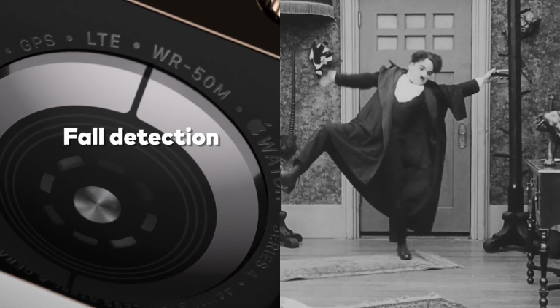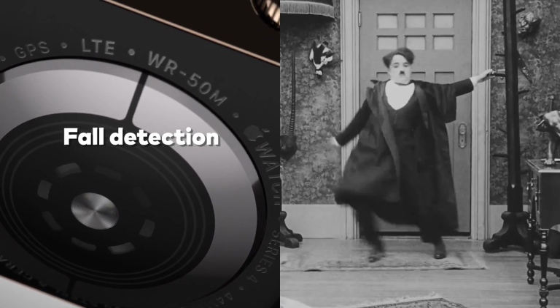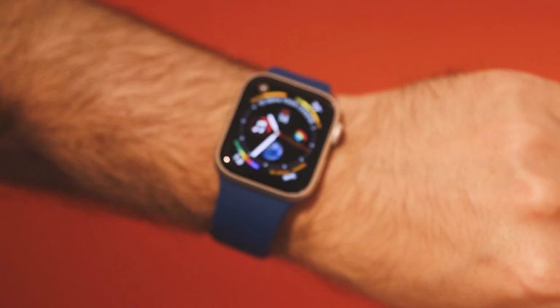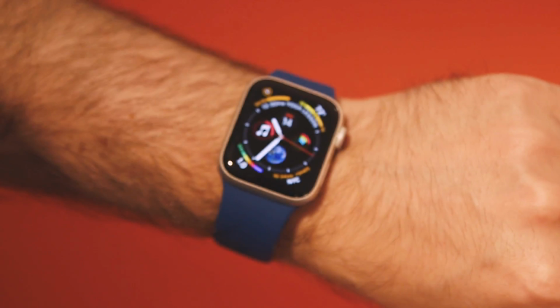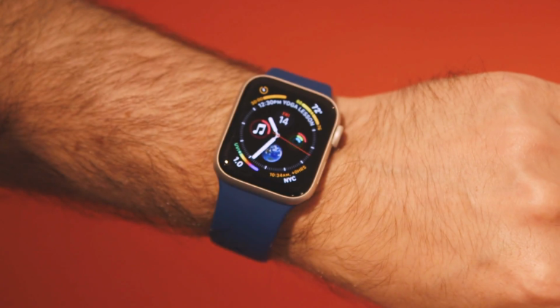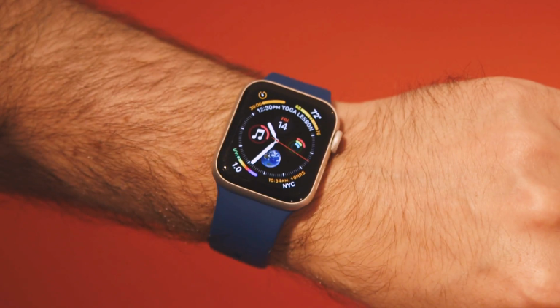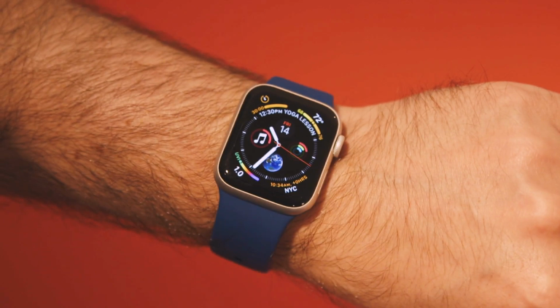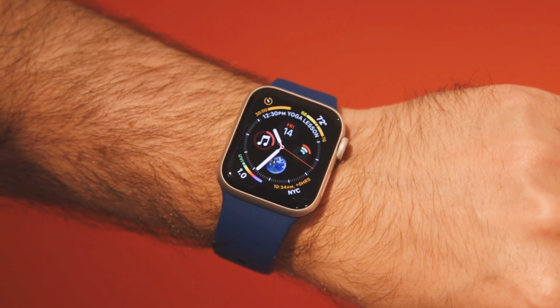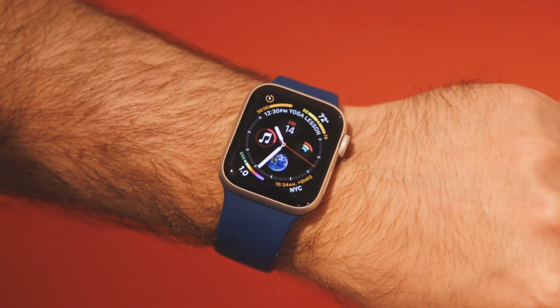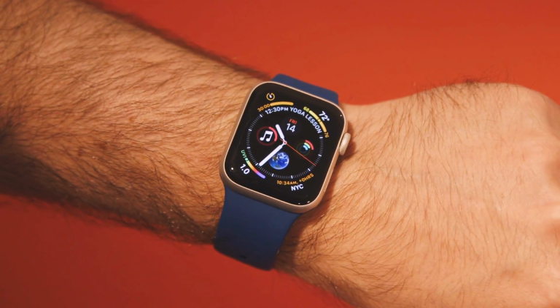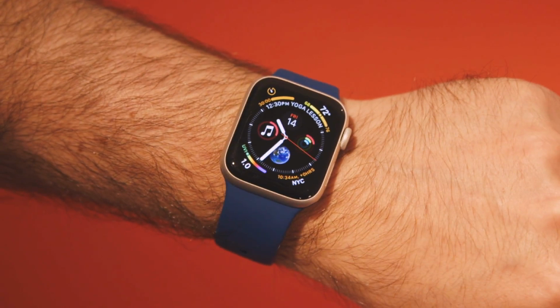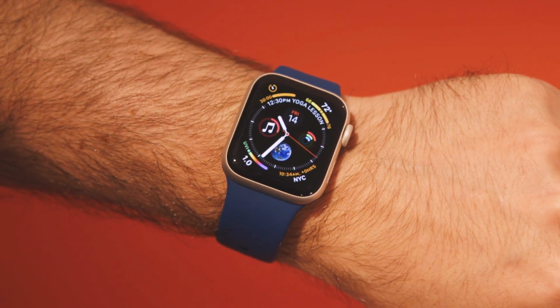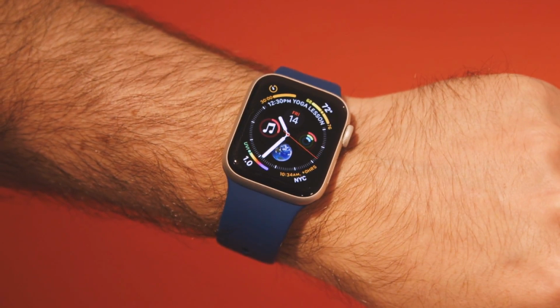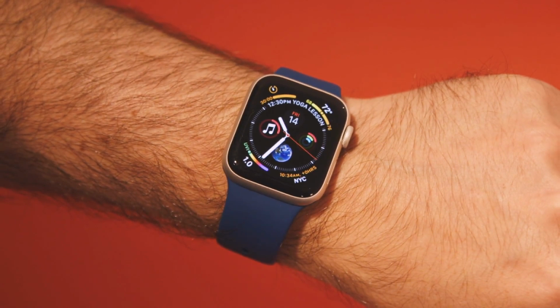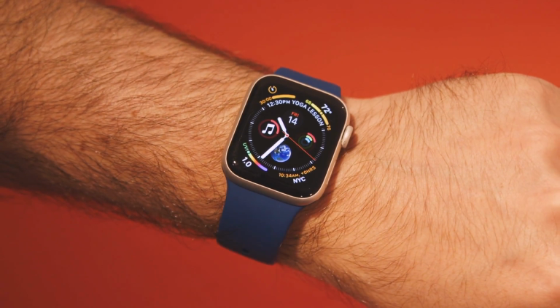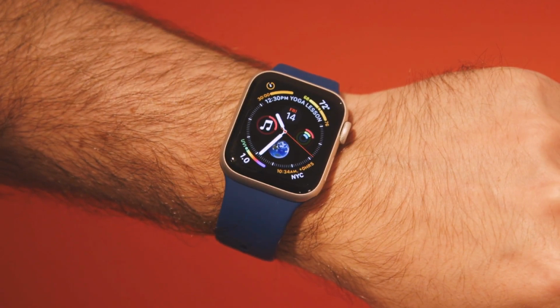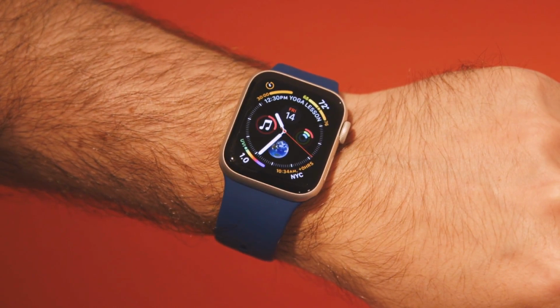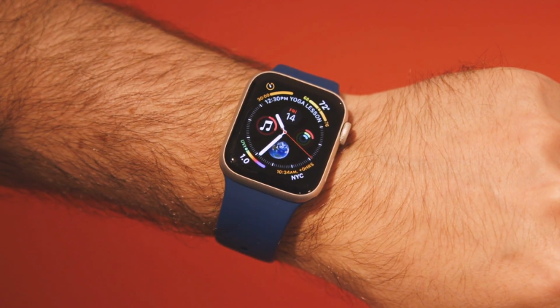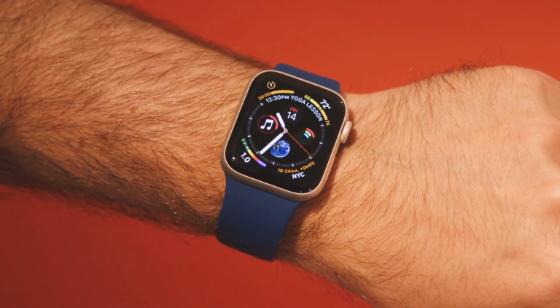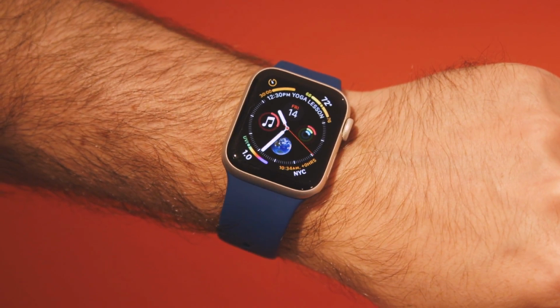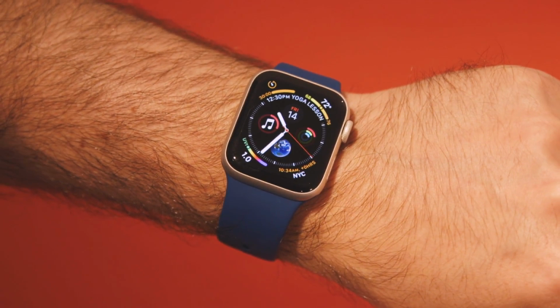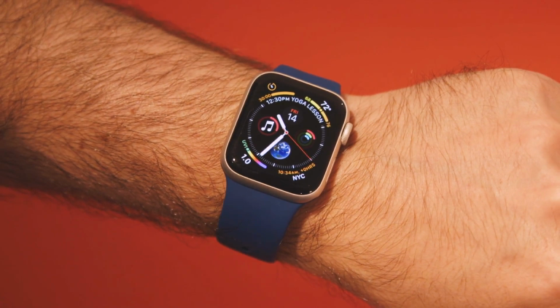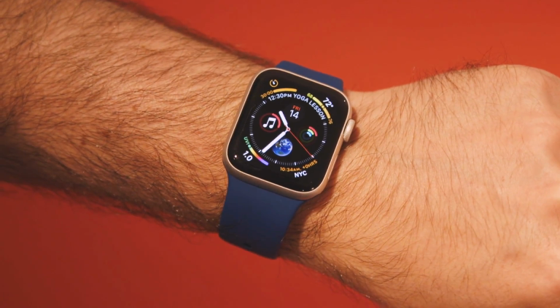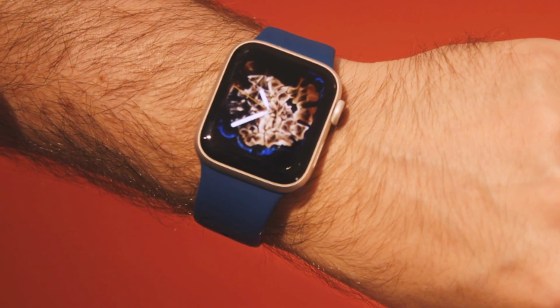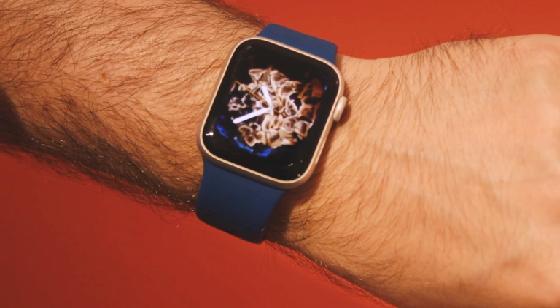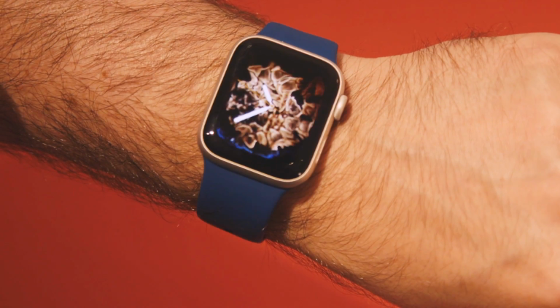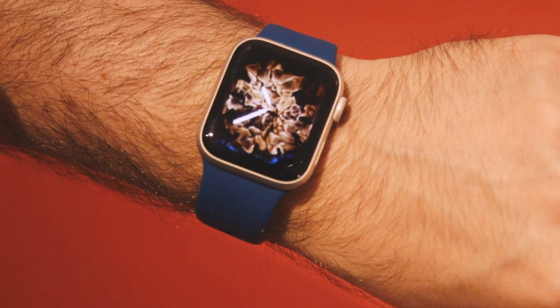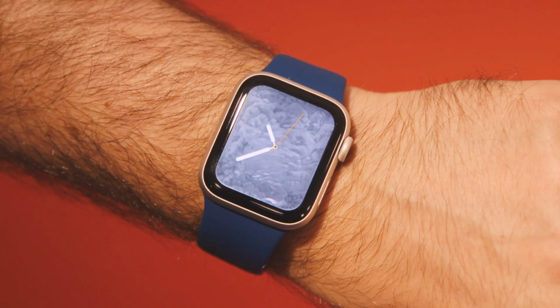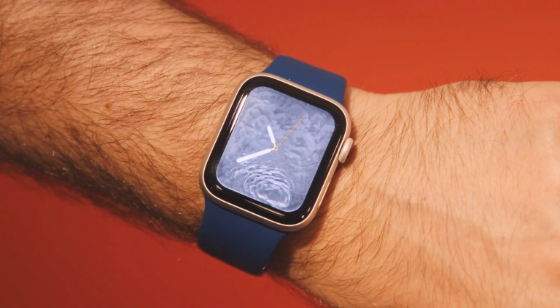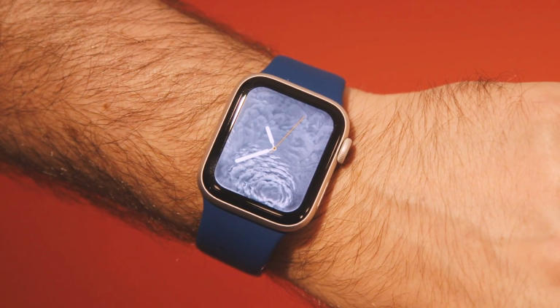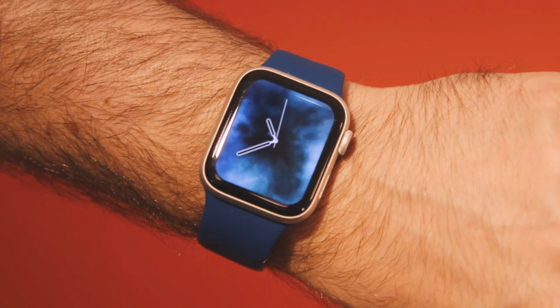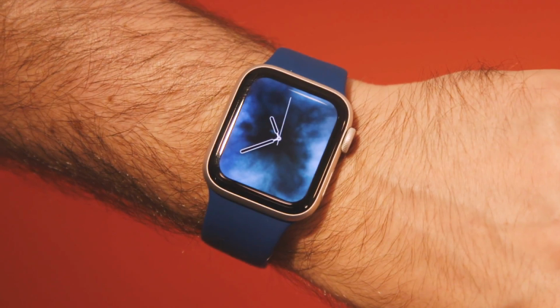The timepieces also have new faces, one called Infographic and other nature-themed ones: fire, water, and vapor.